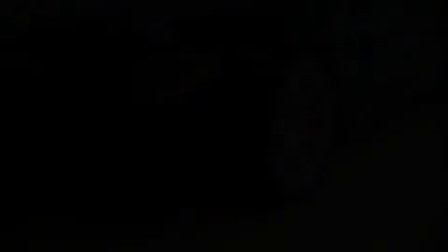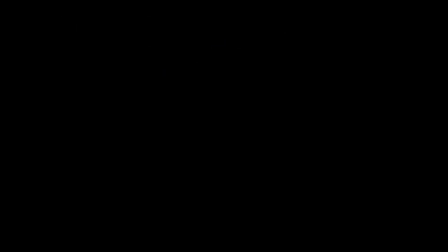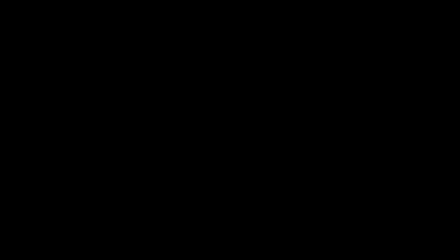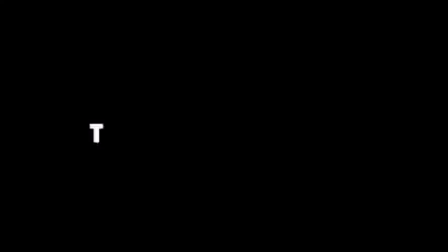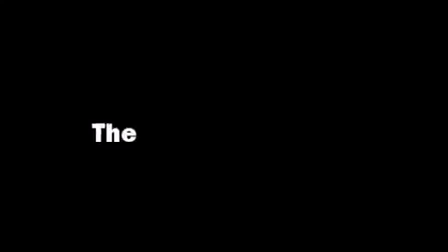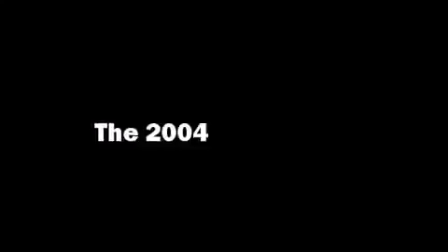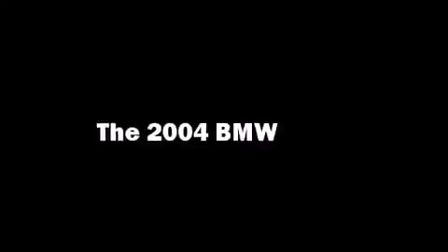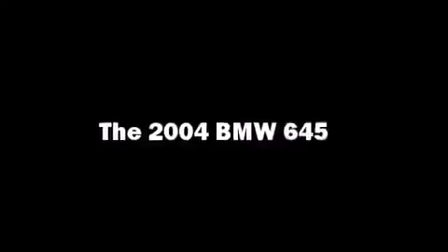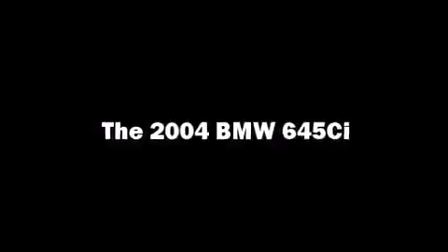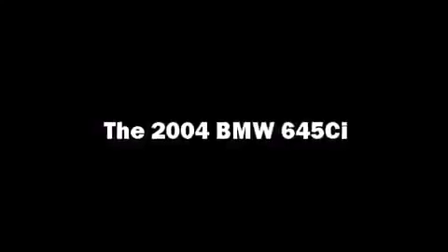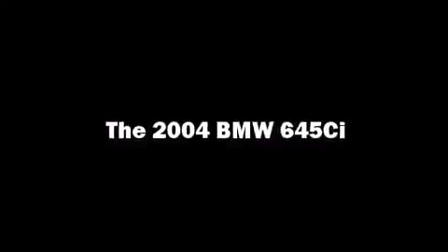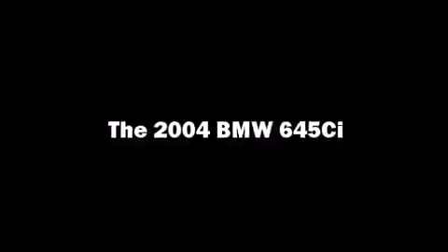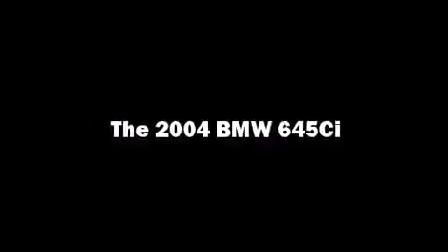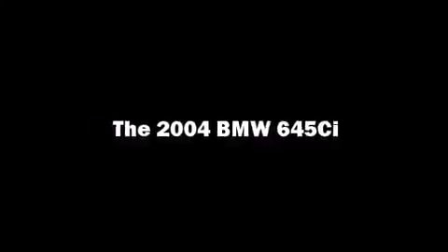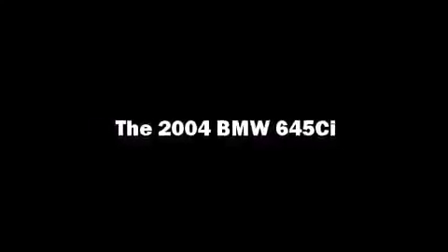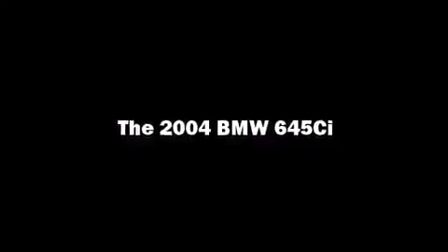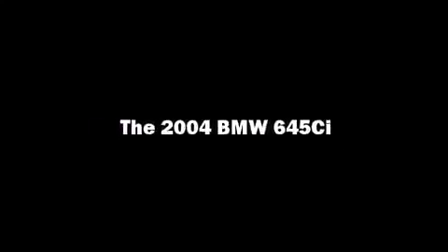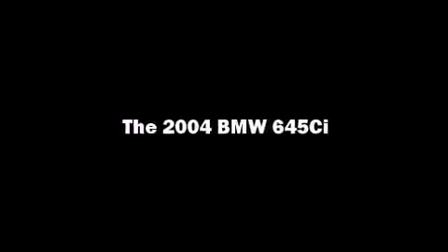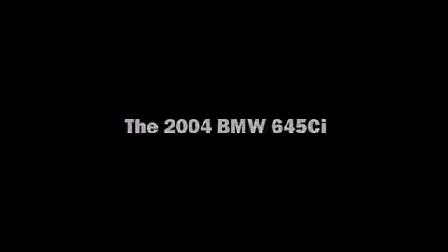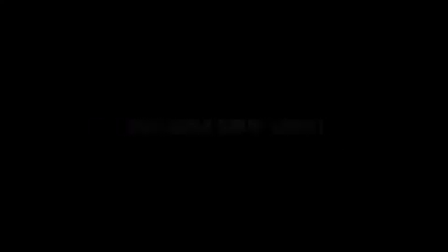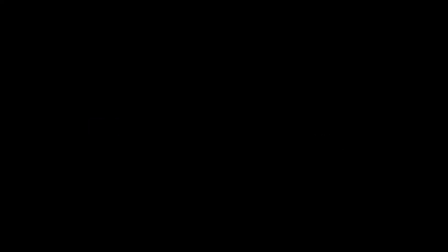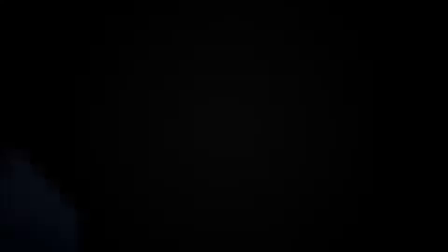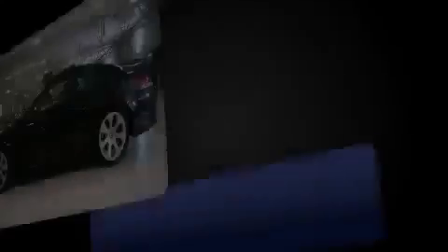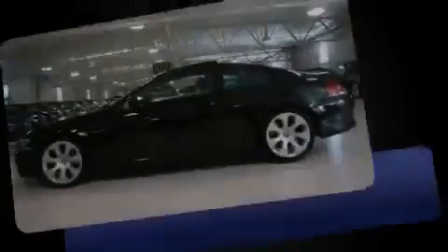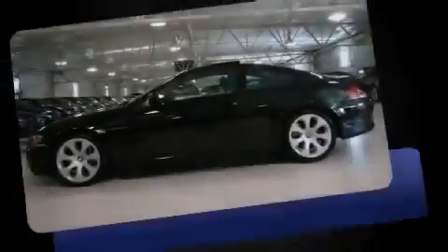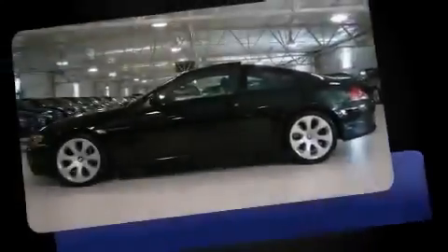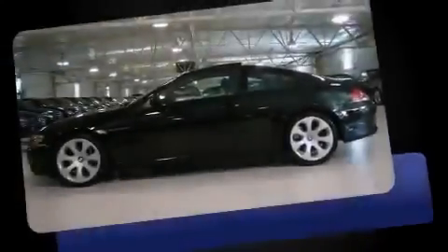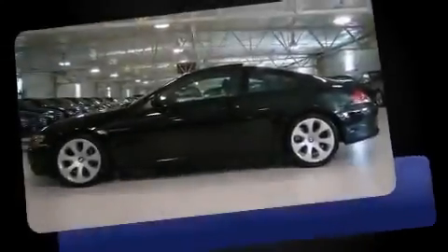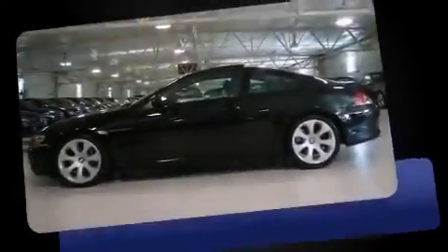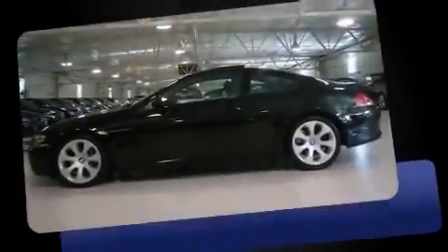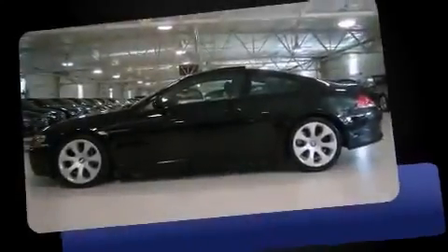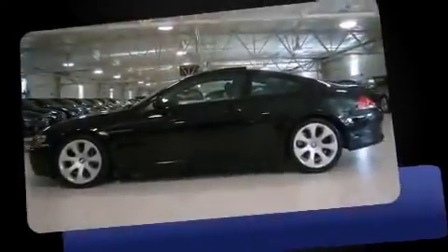With just over 40,000 miles on the odometer, this vehicle provides excellent value as a pre-owned model.